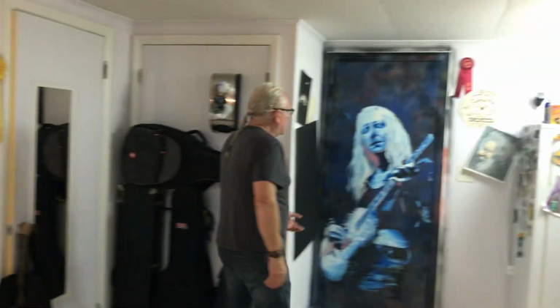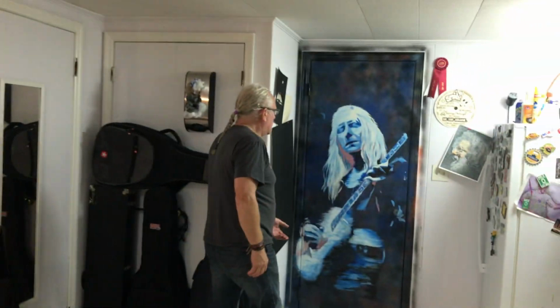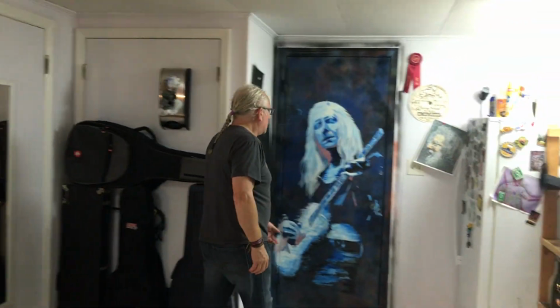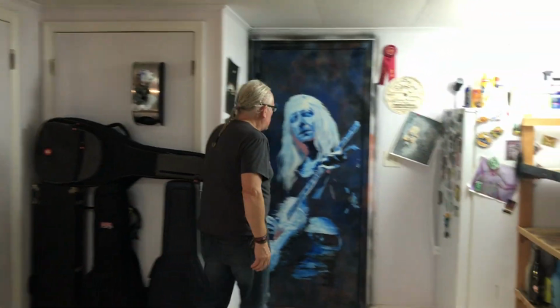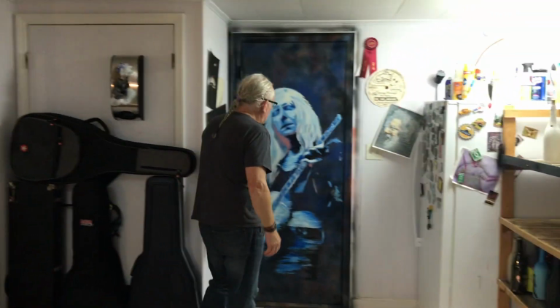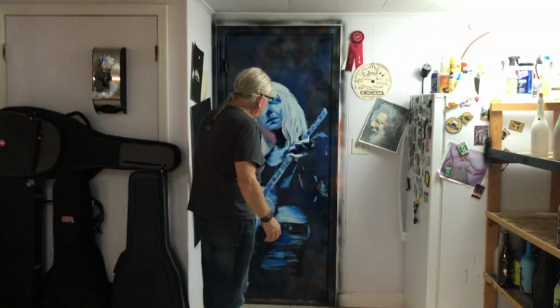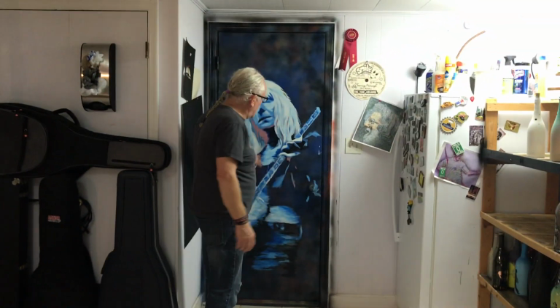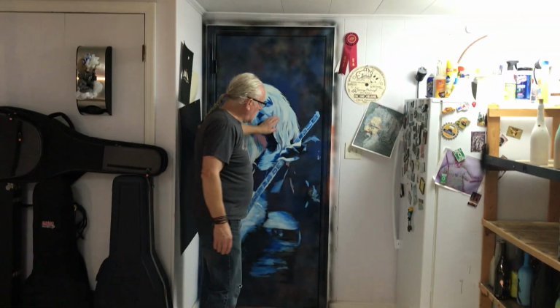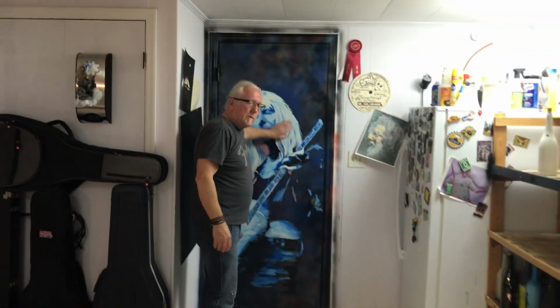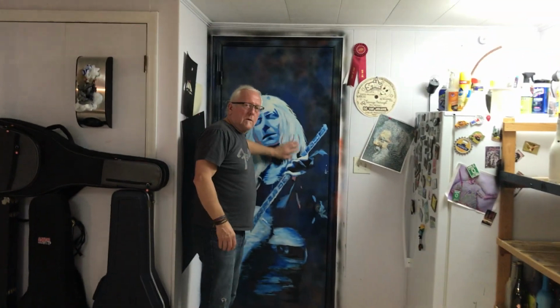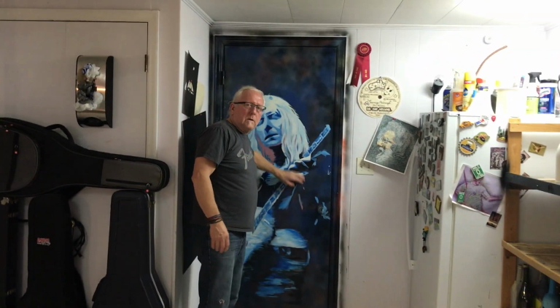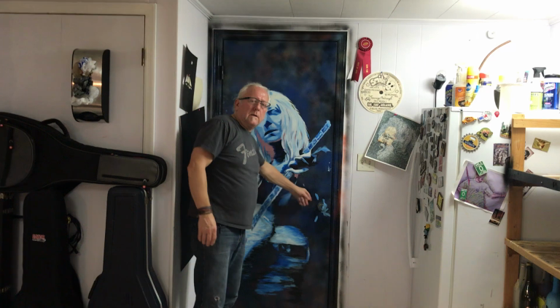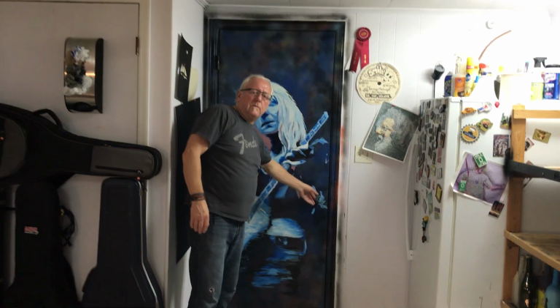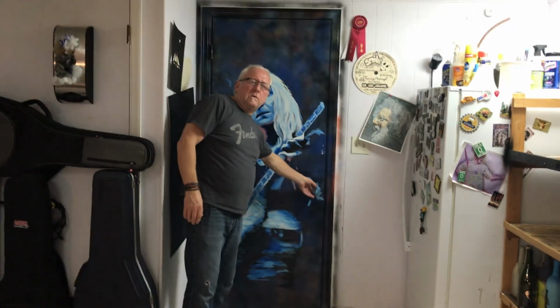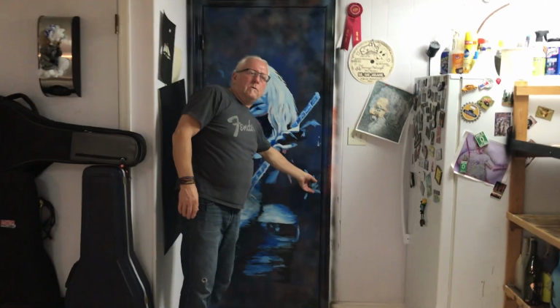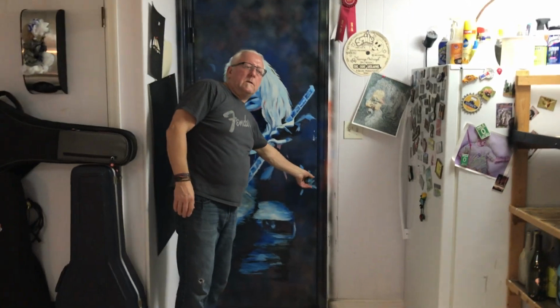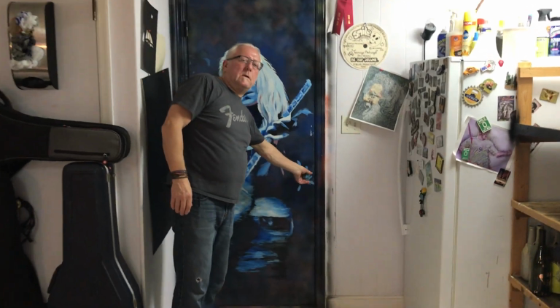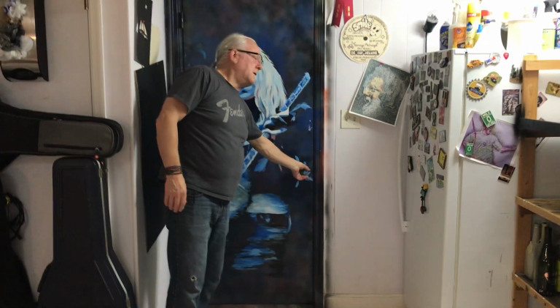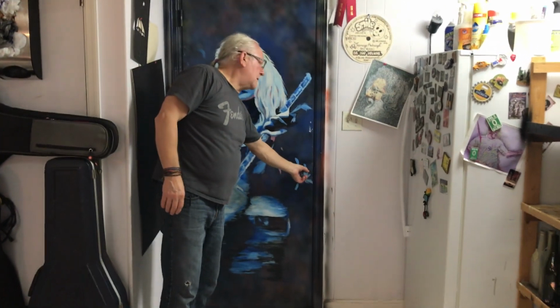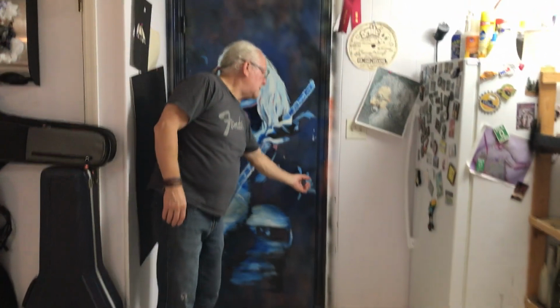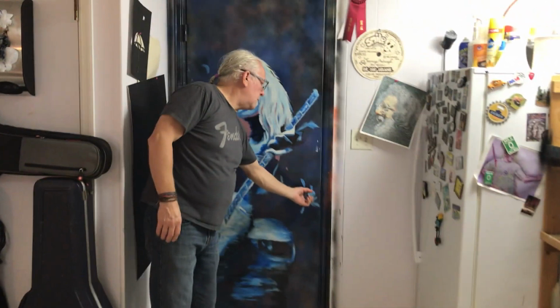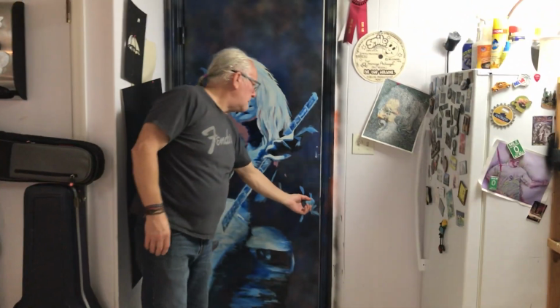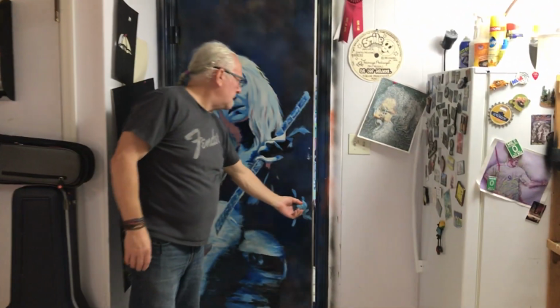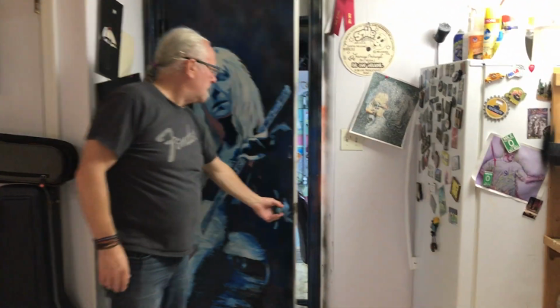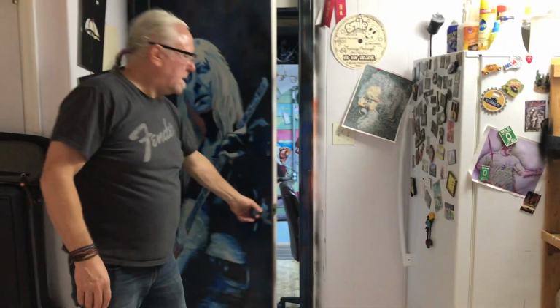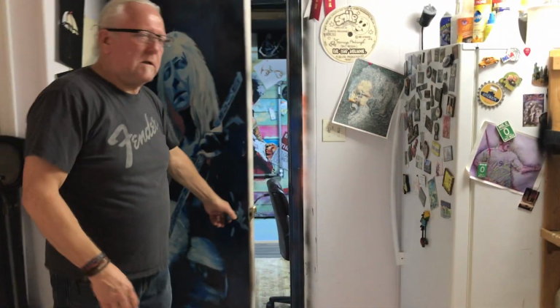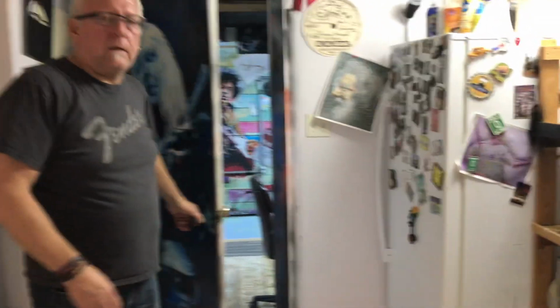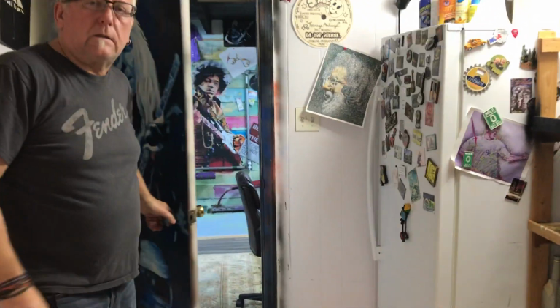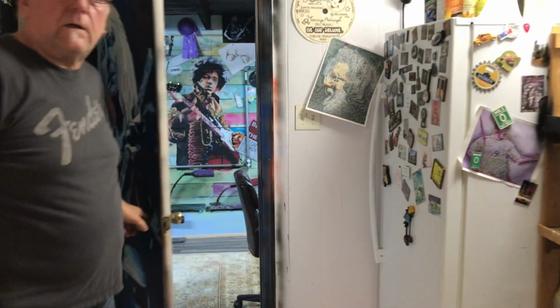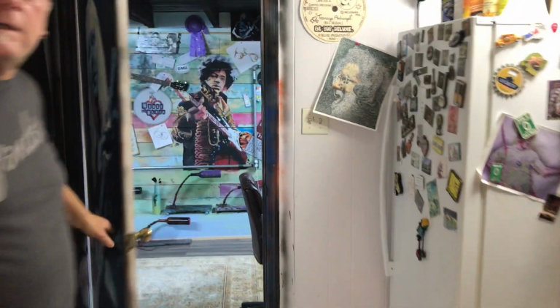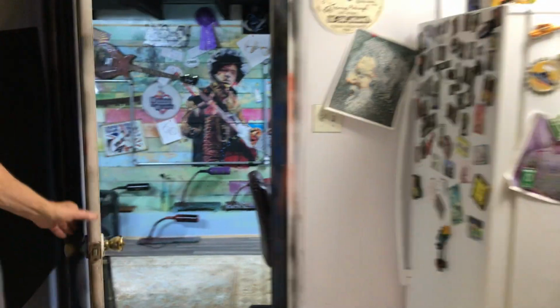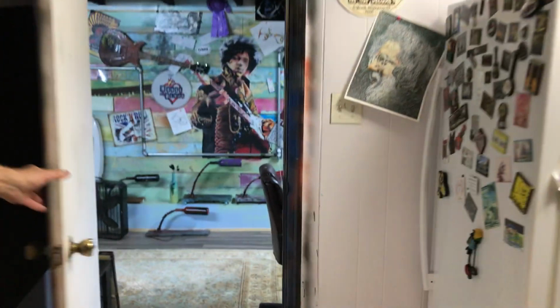This is a door mural. I did a Johnny Winter — it's acrylic on wood. And this leads into the art studio.